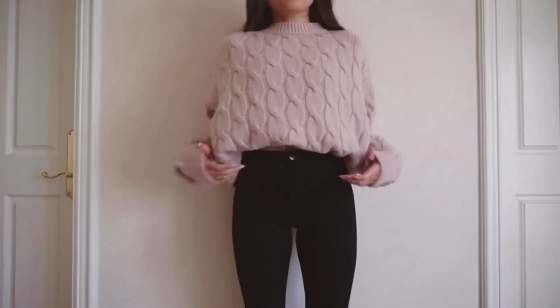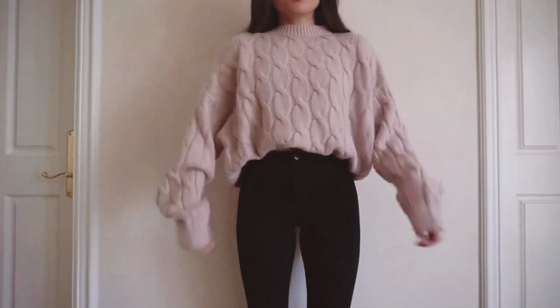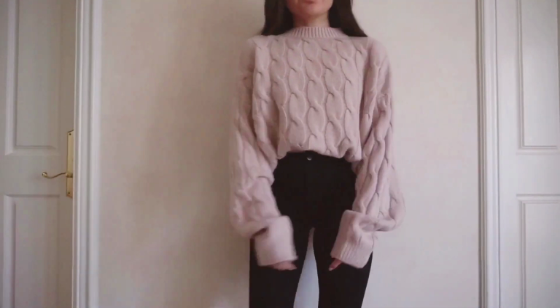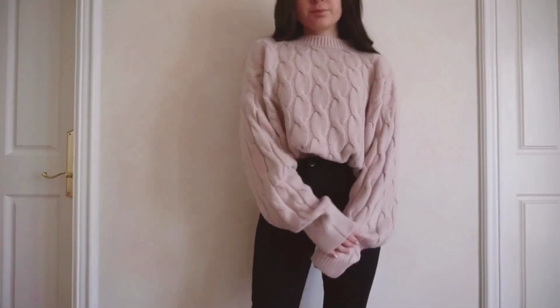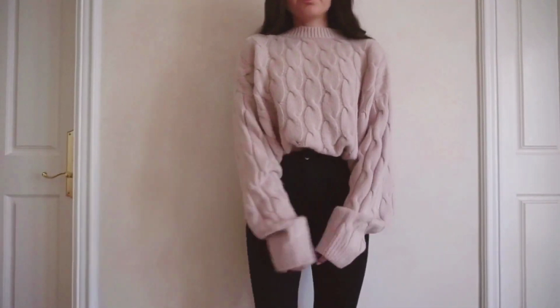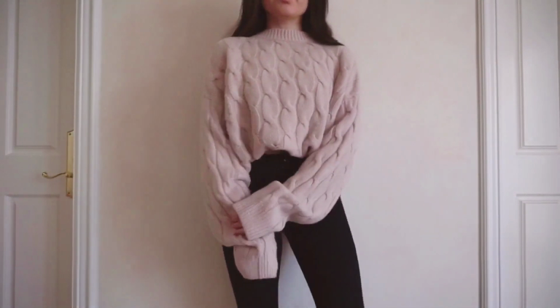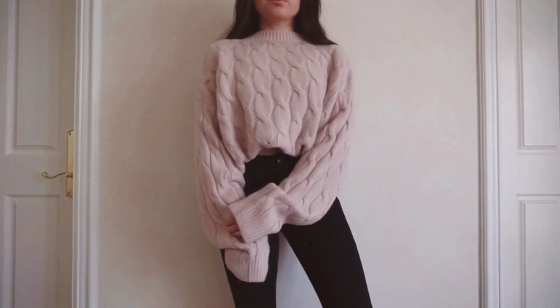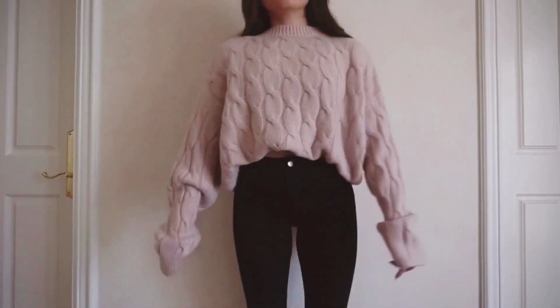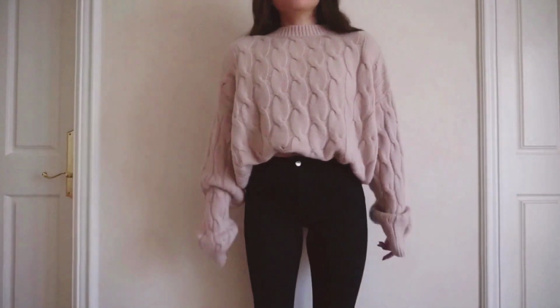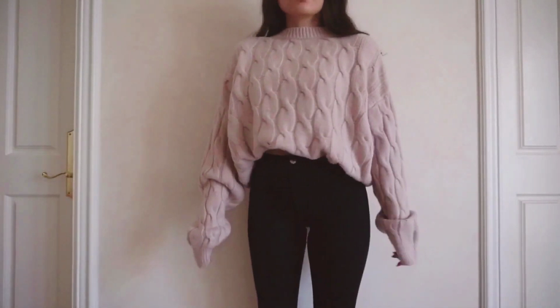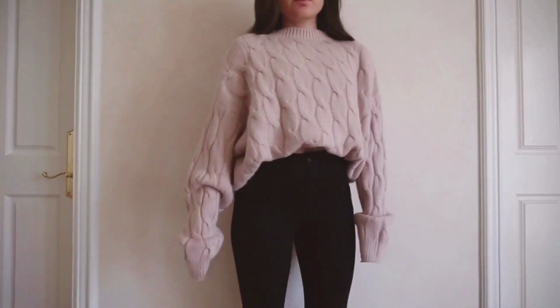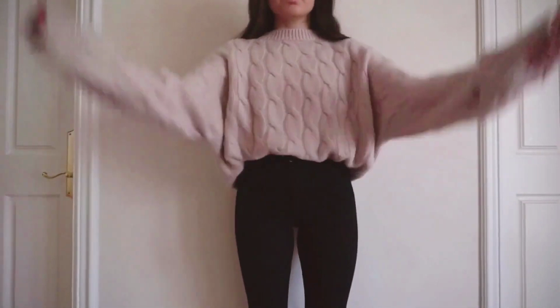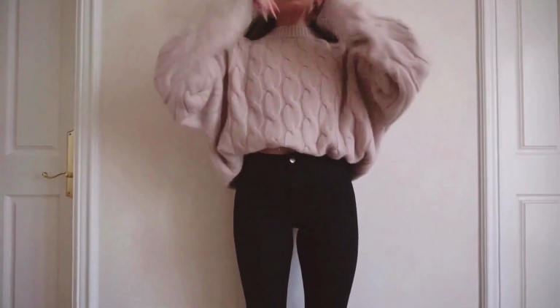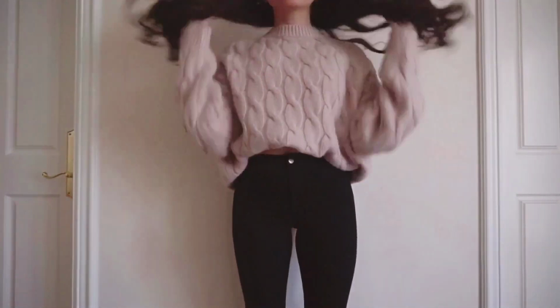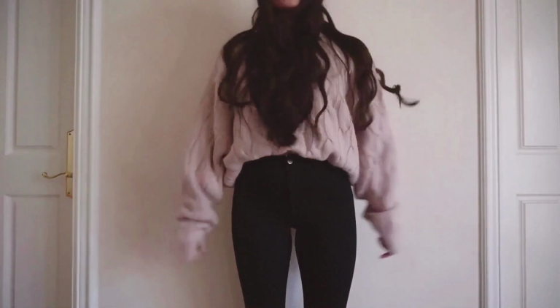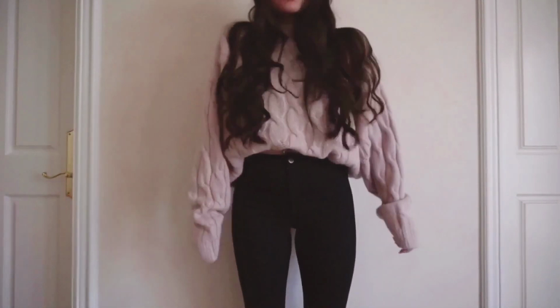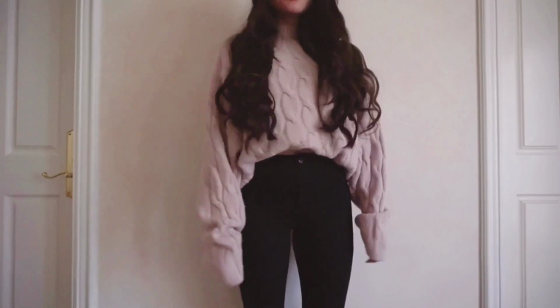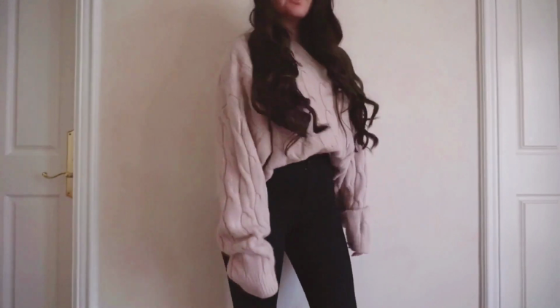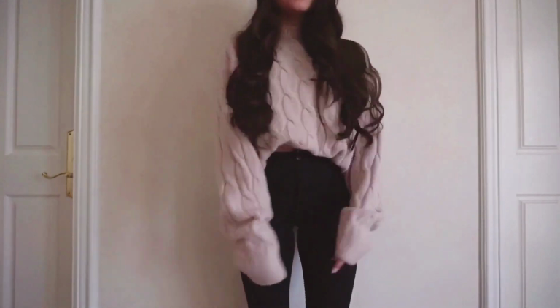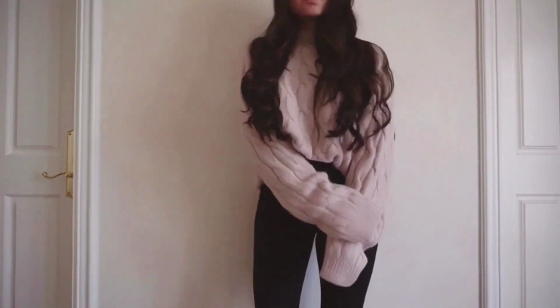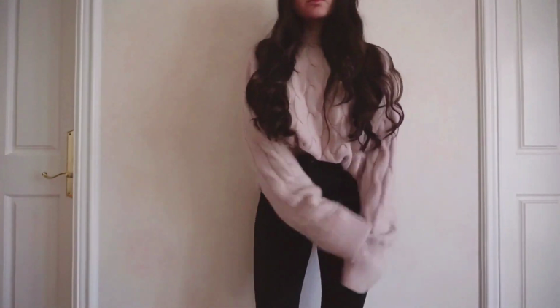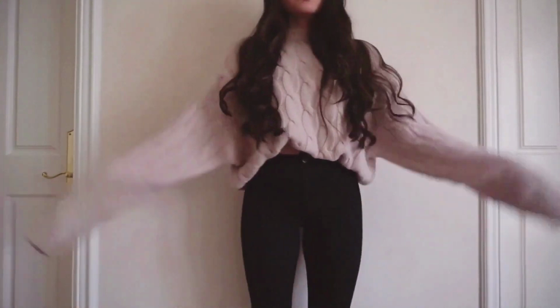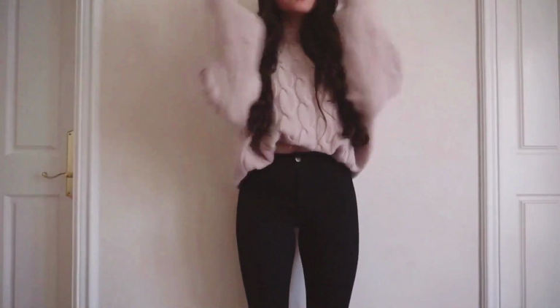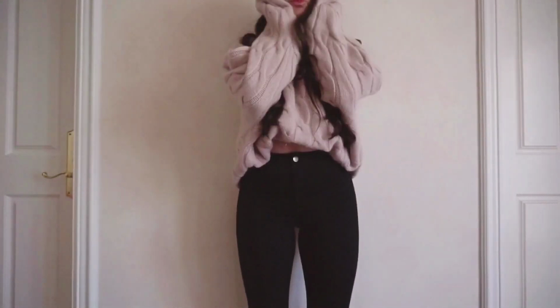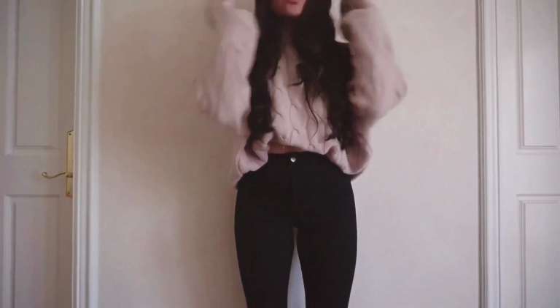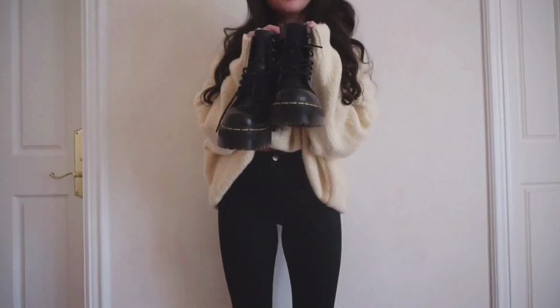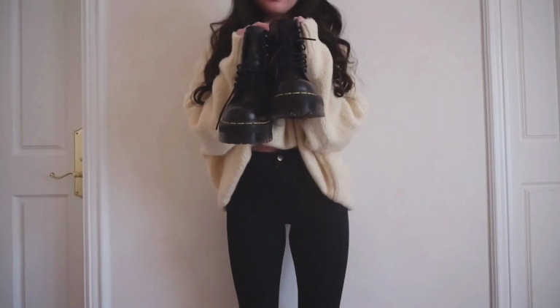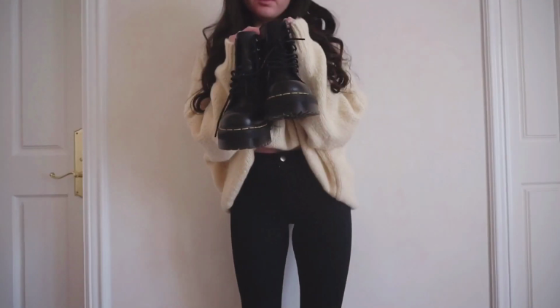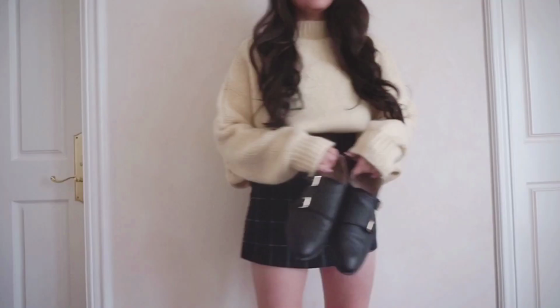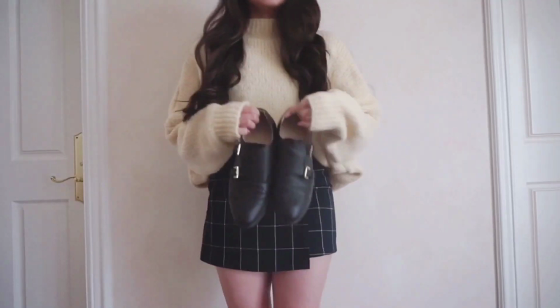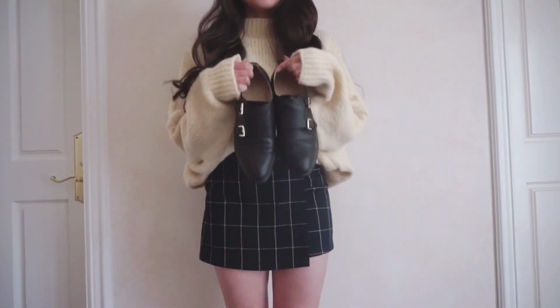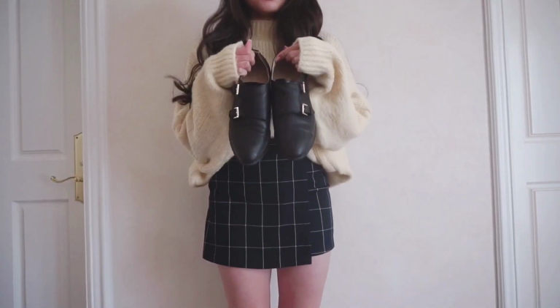Depending on what I'm wearing, my go-to shoes are normally a pair of Doc Martens, Oxfords, or Booties.